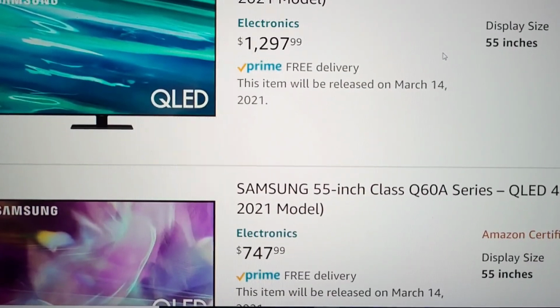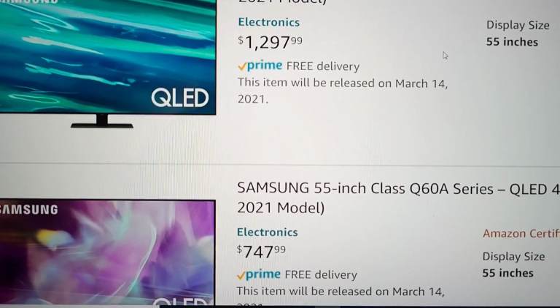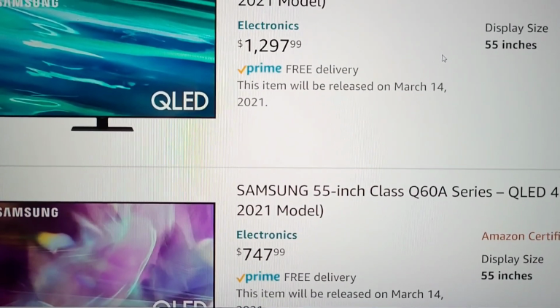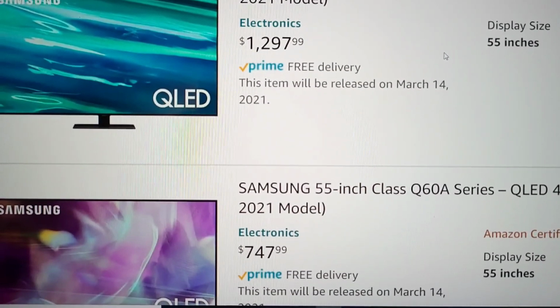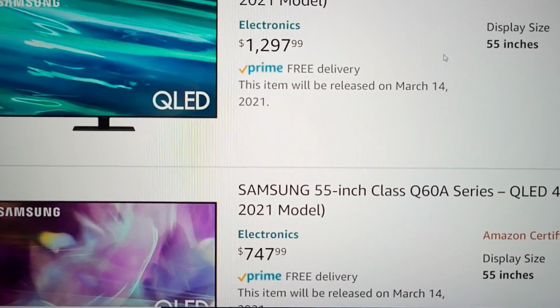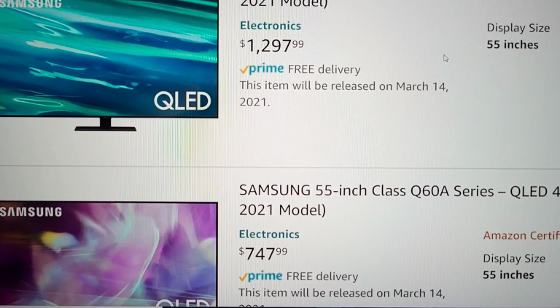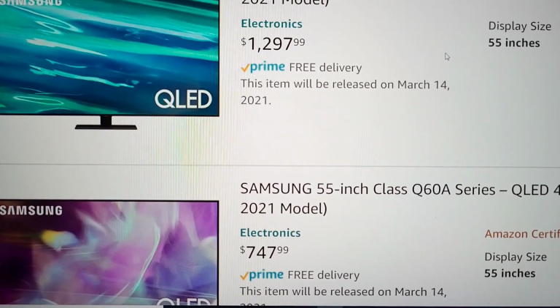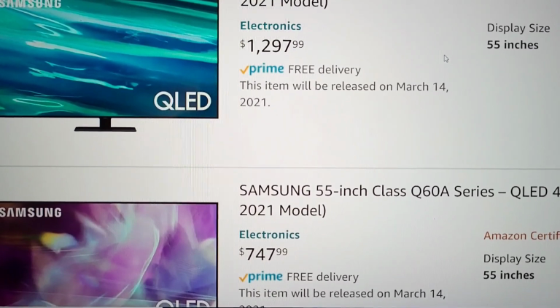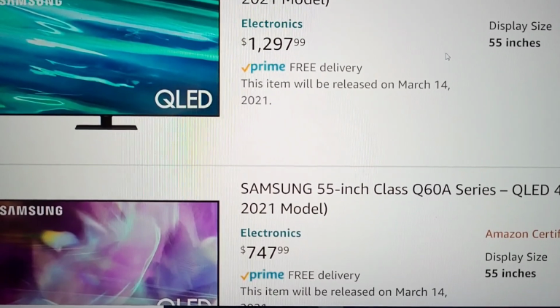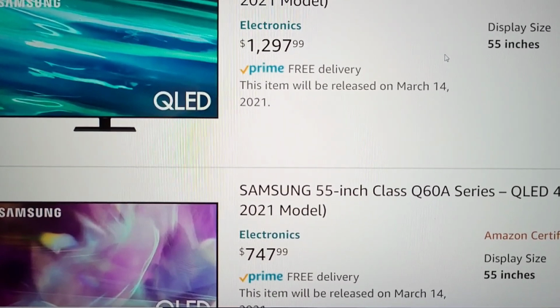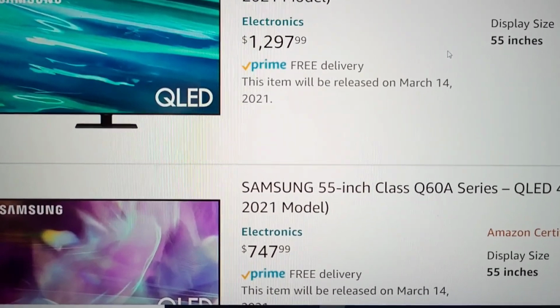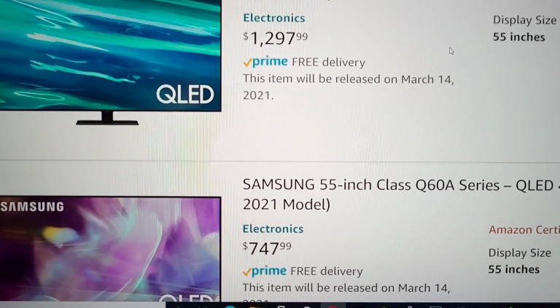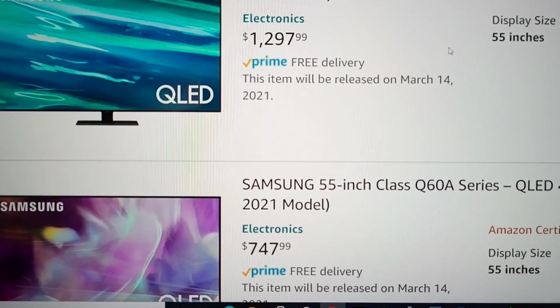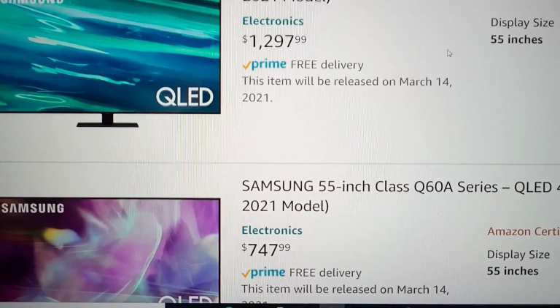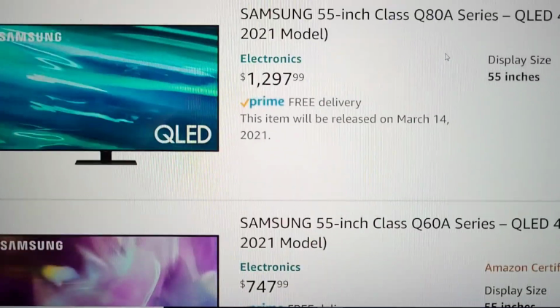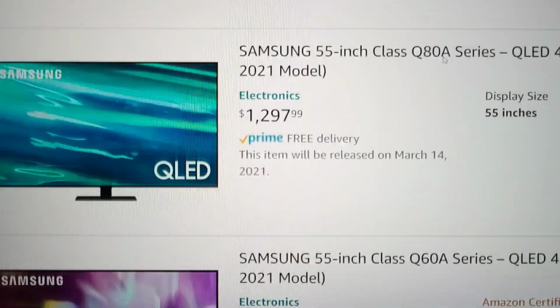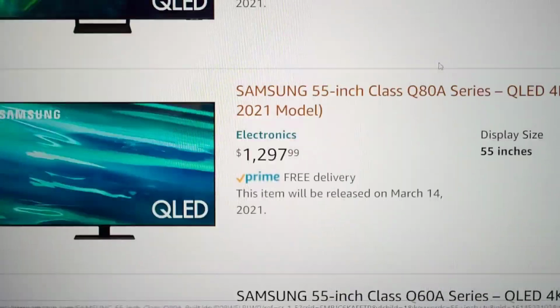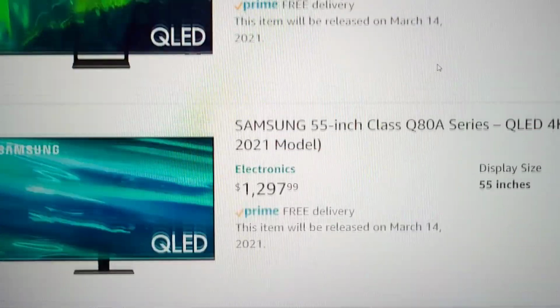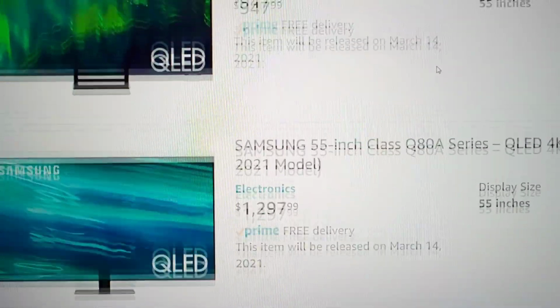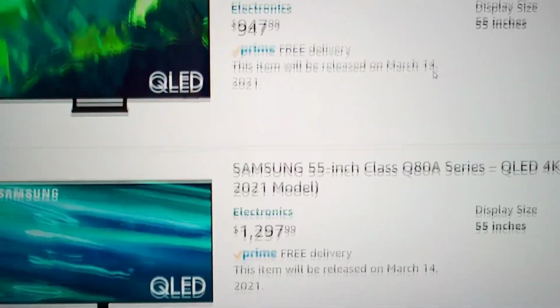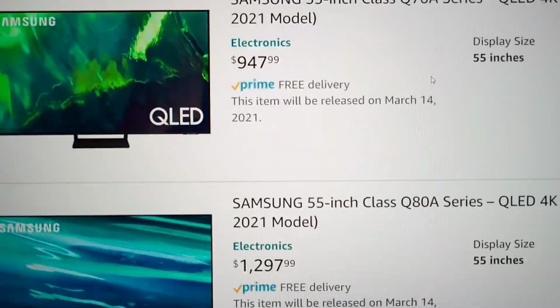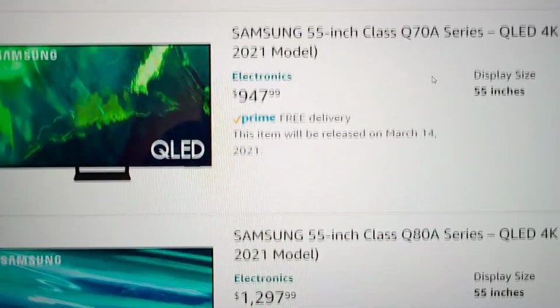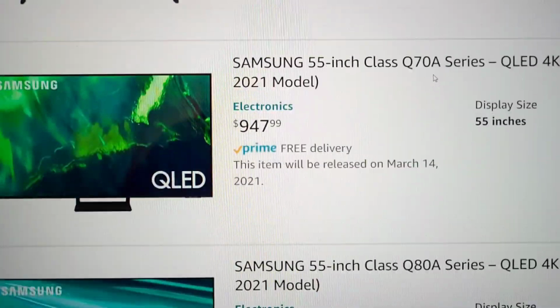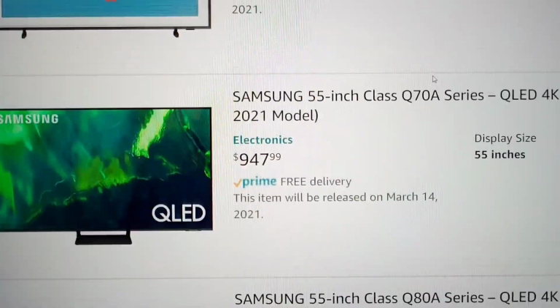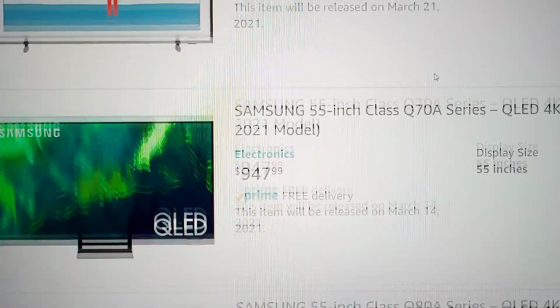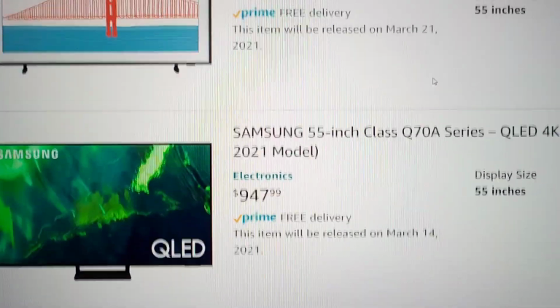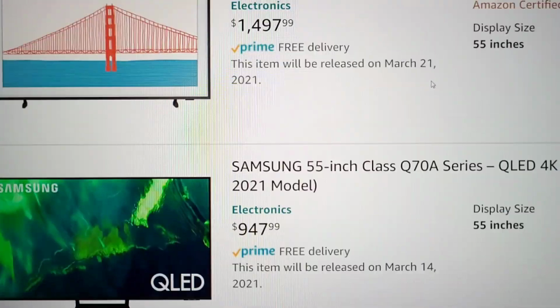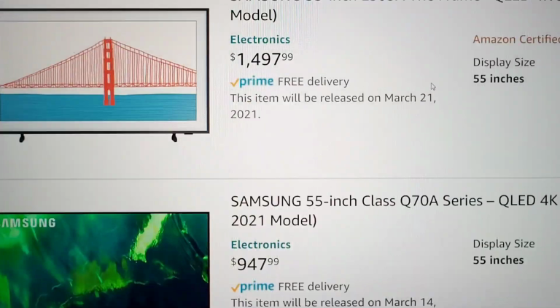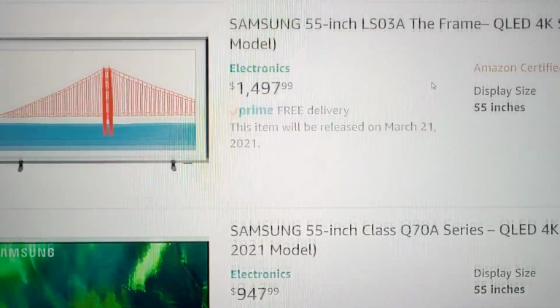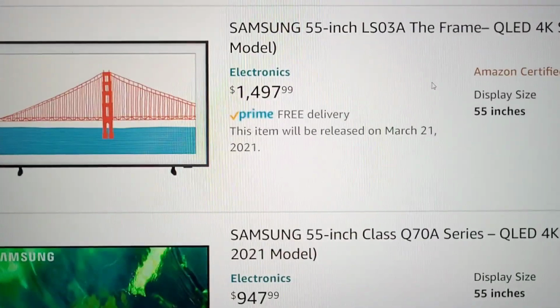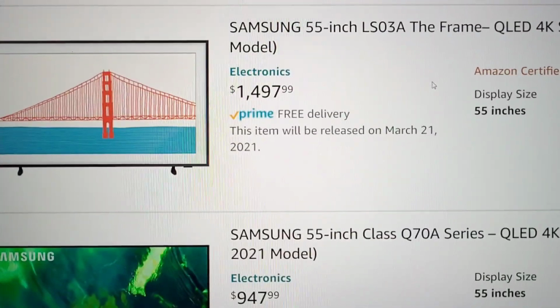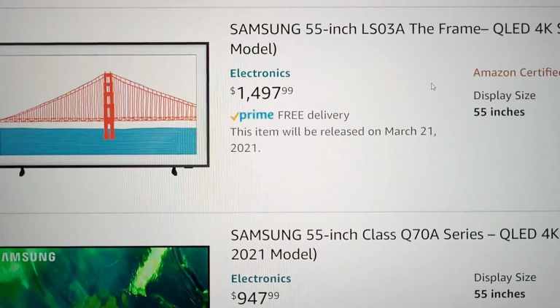Starting with the Q60 series and going all the way up, looking at these price points.